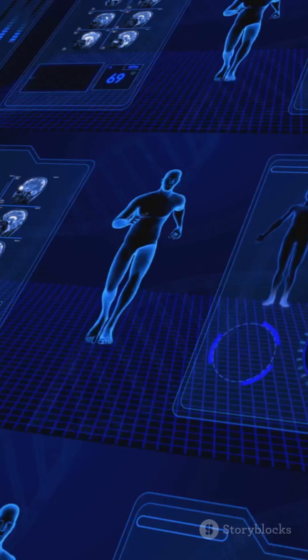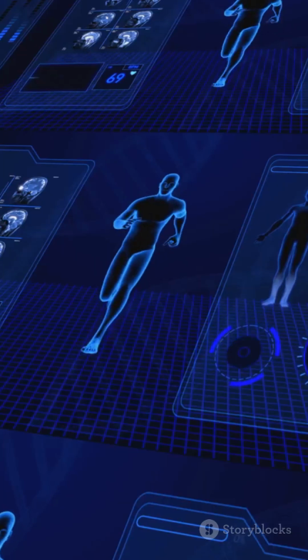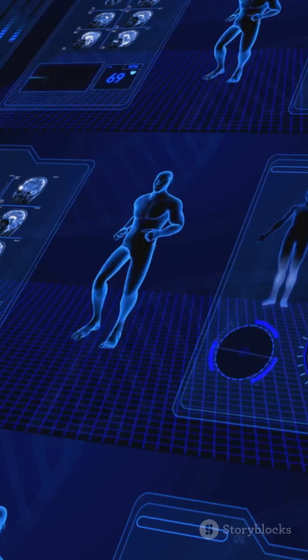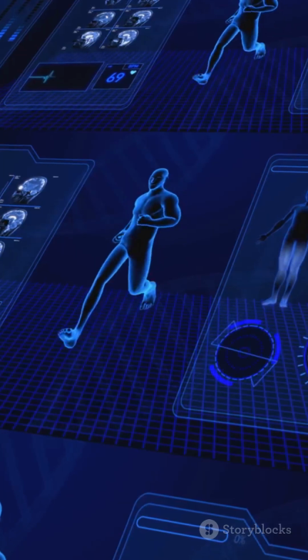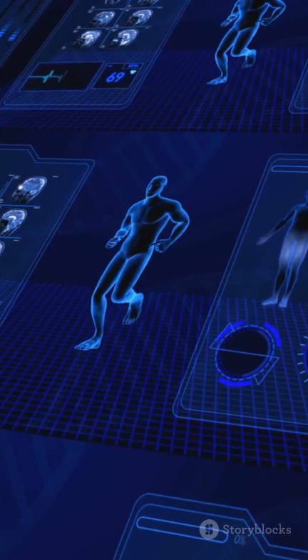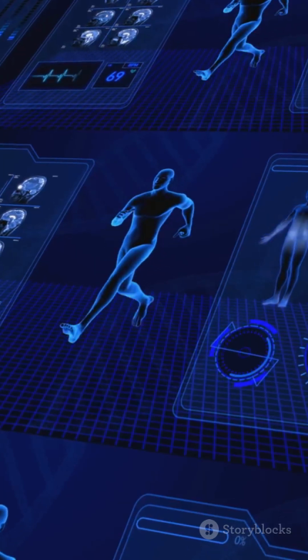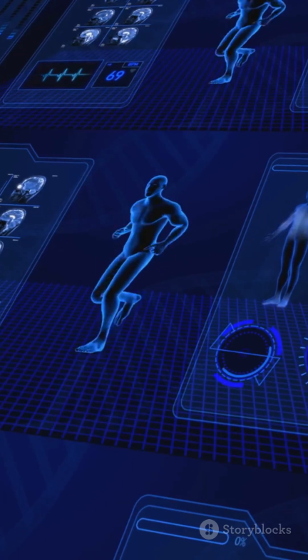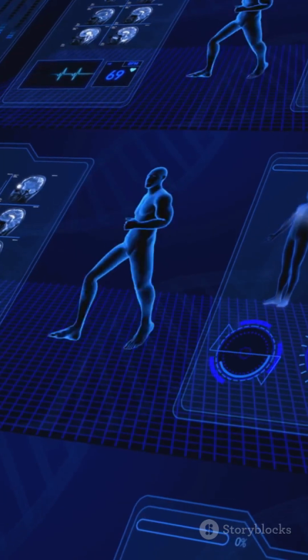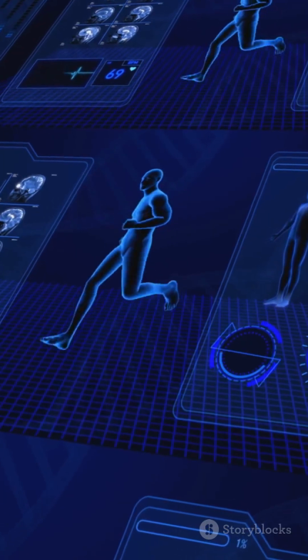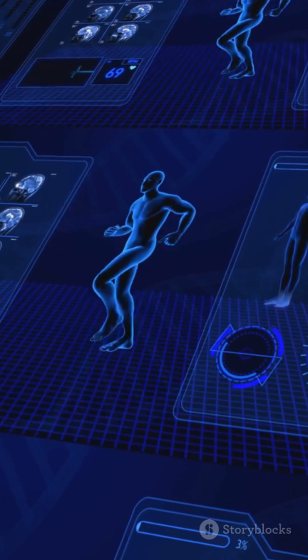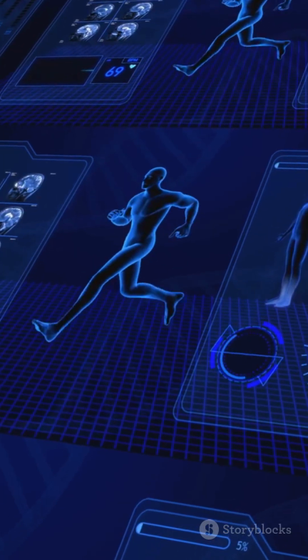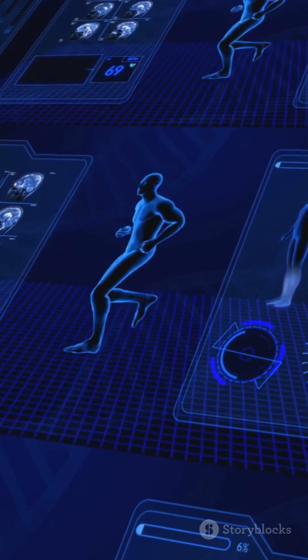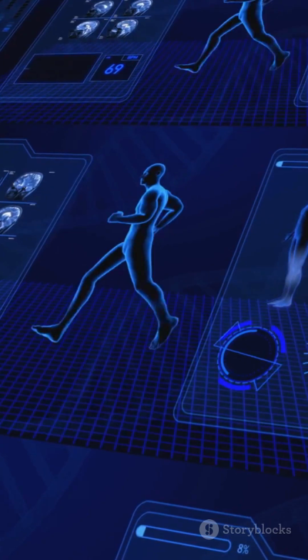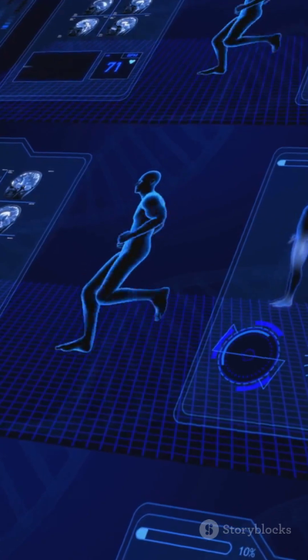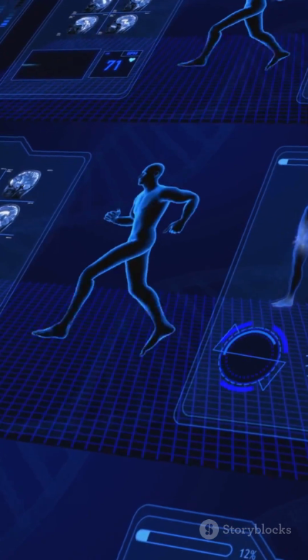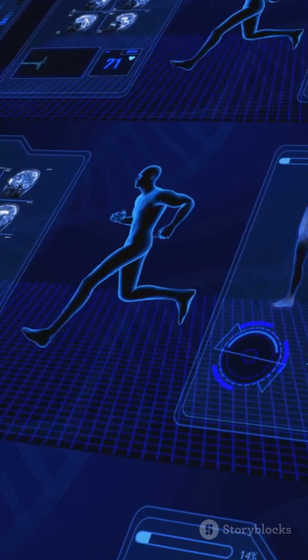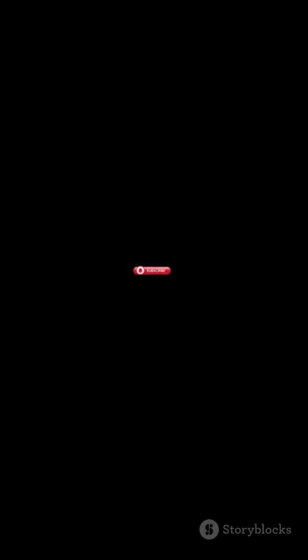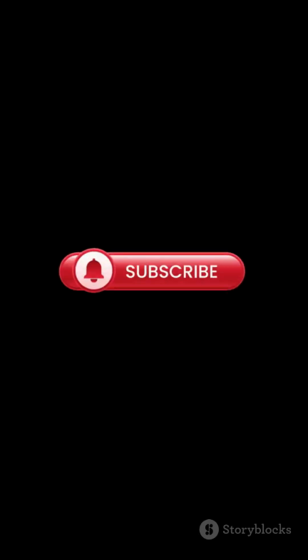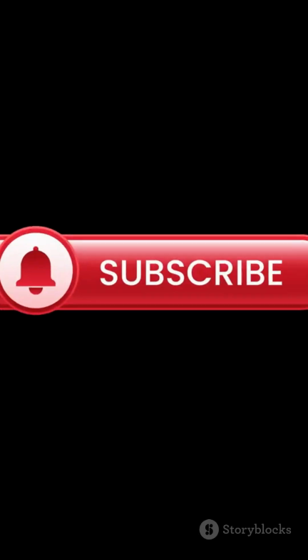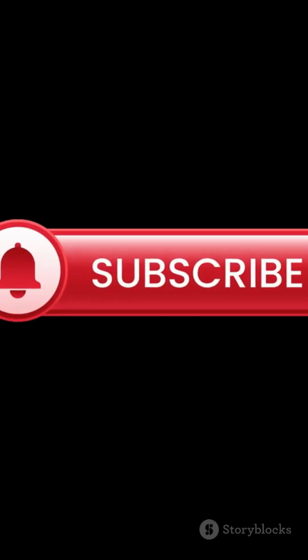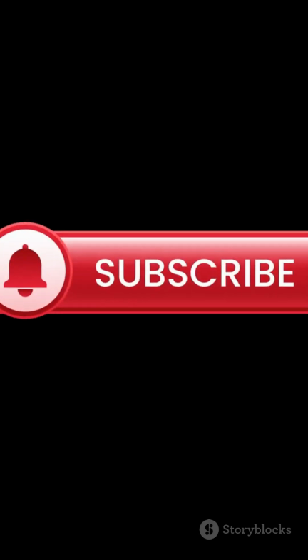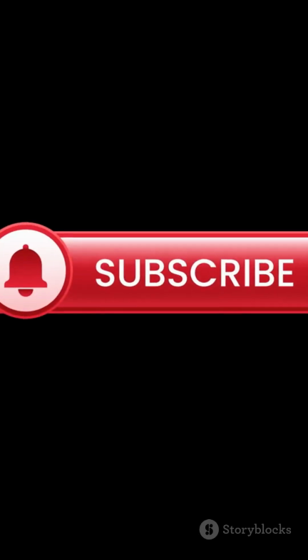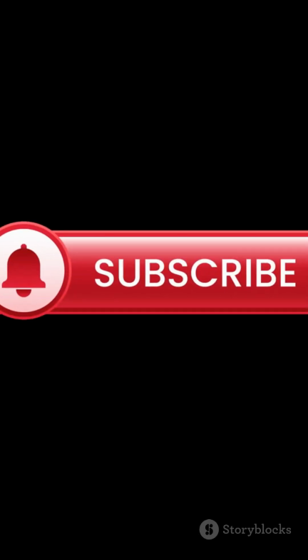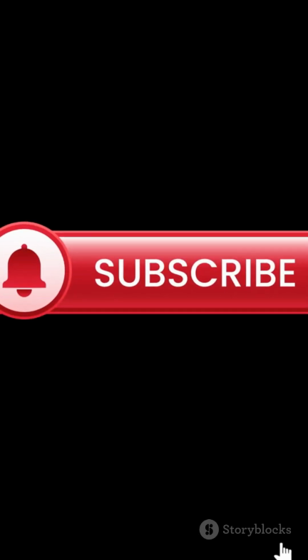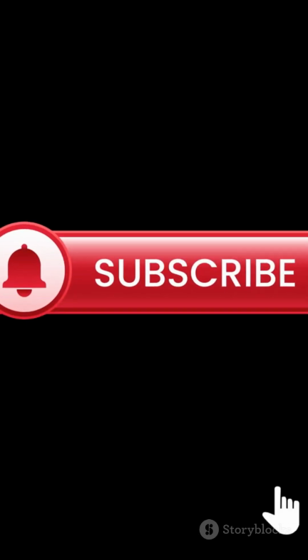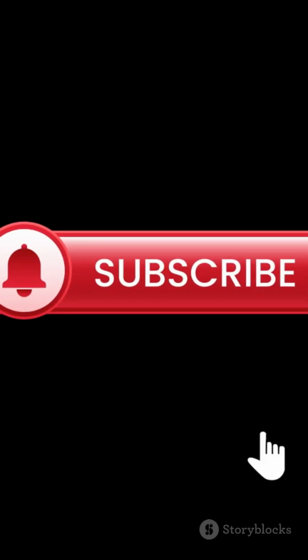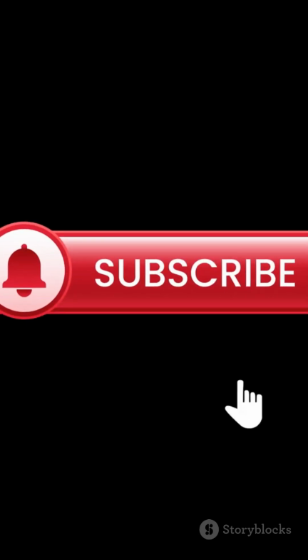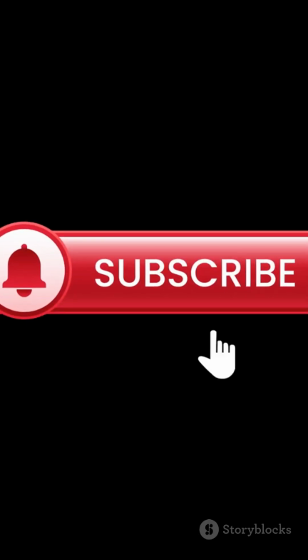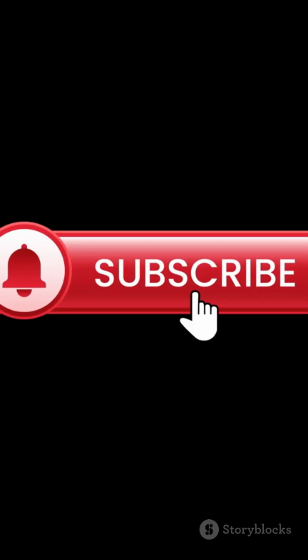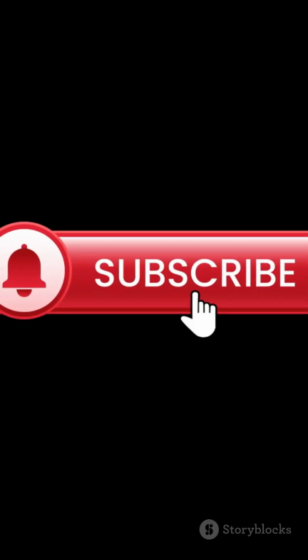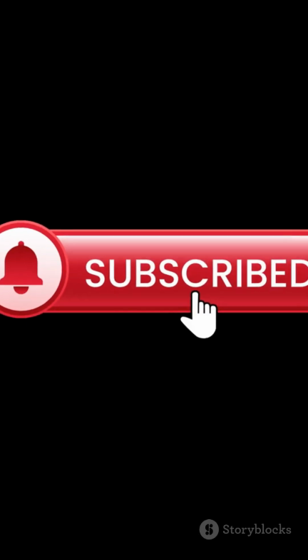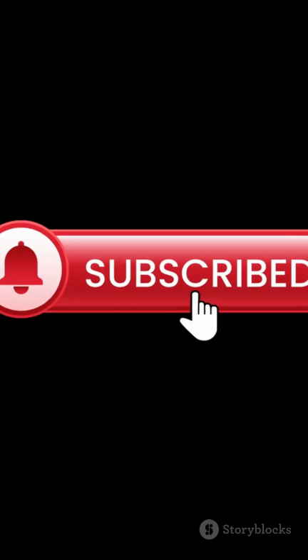Fascinated by tech secrets like this? Hit subscribe for more bite-sized science.